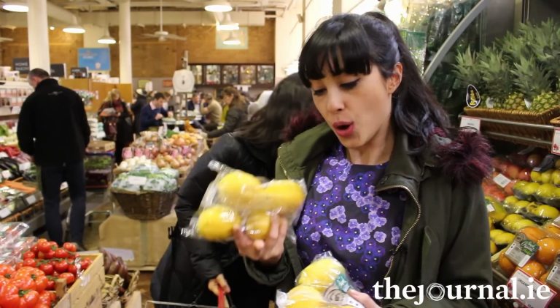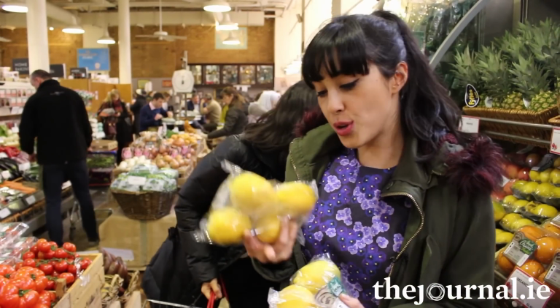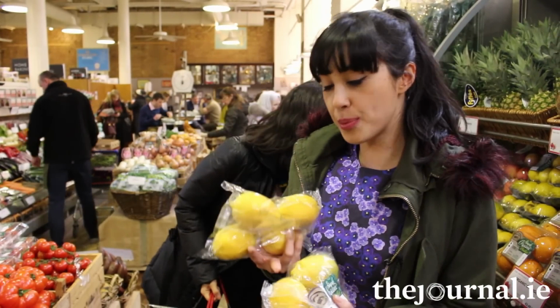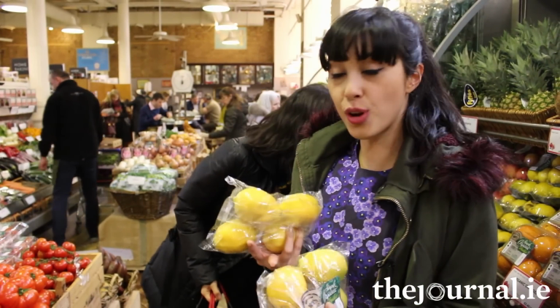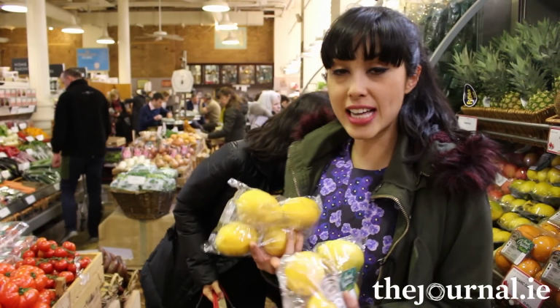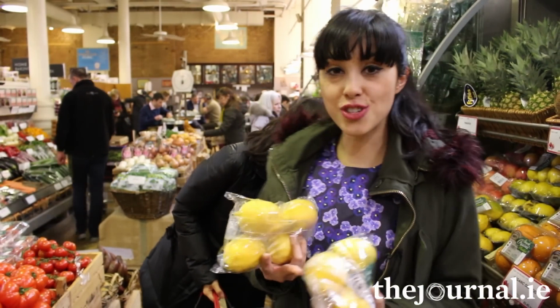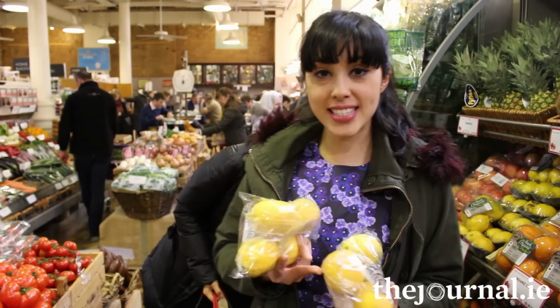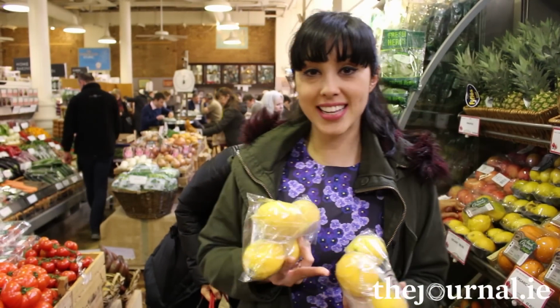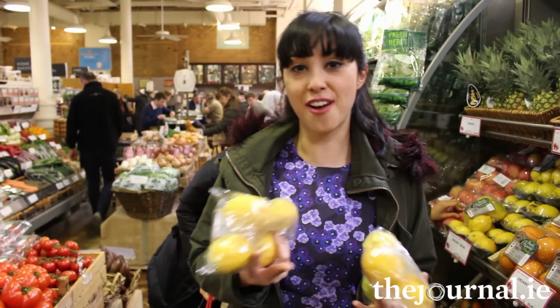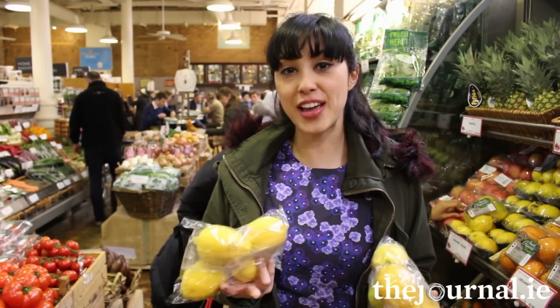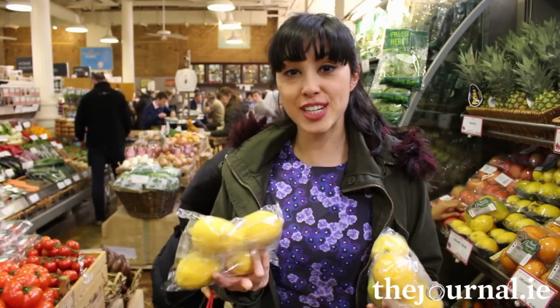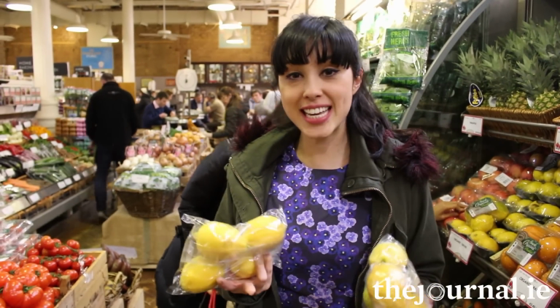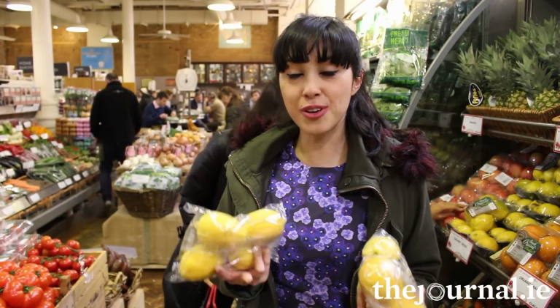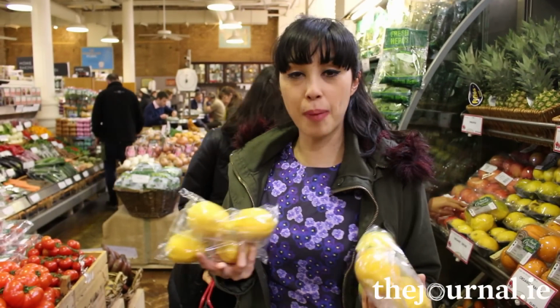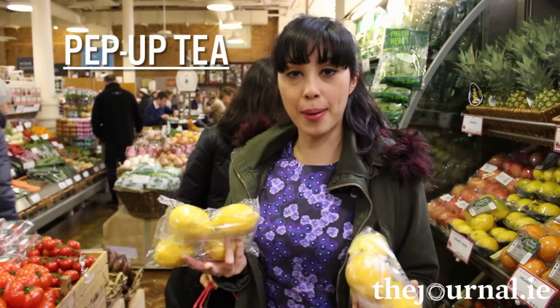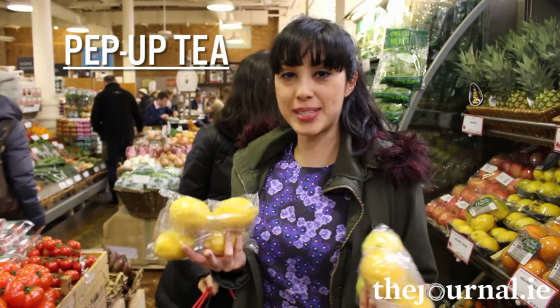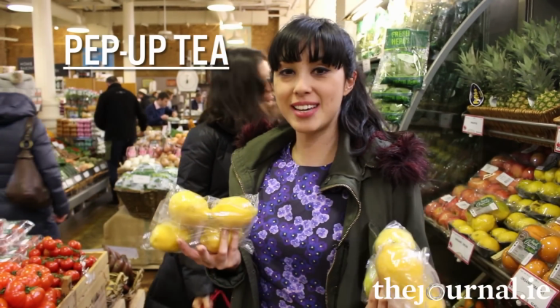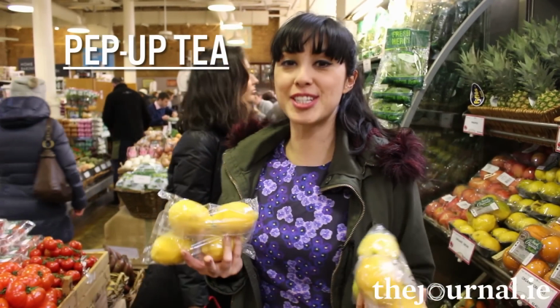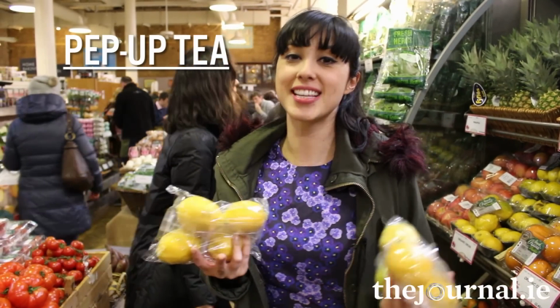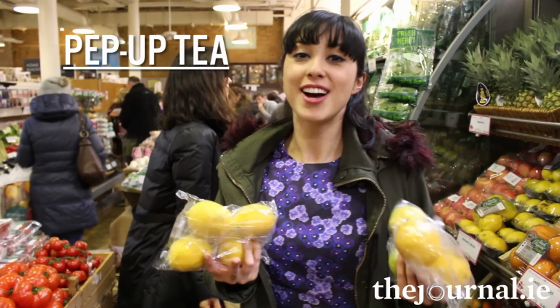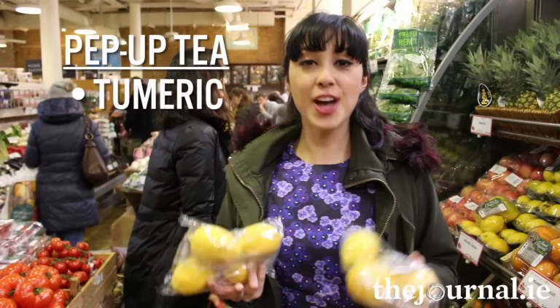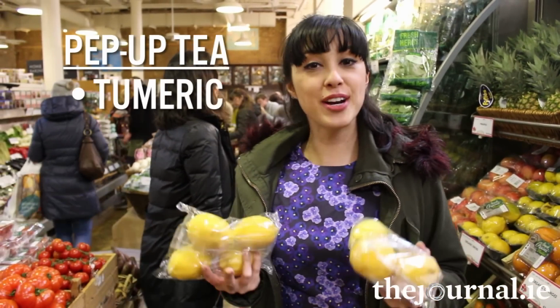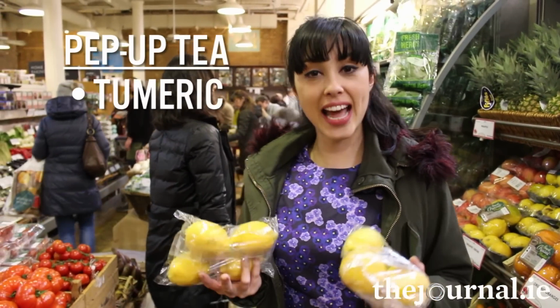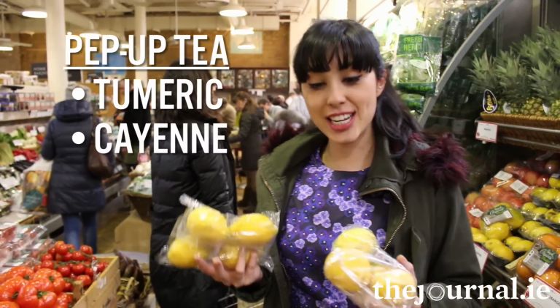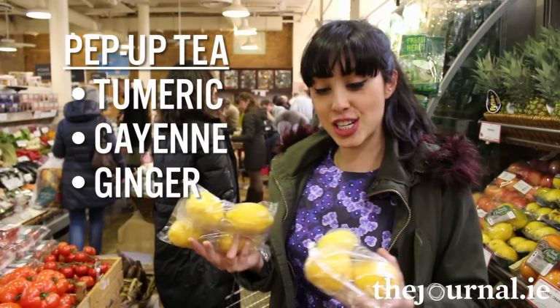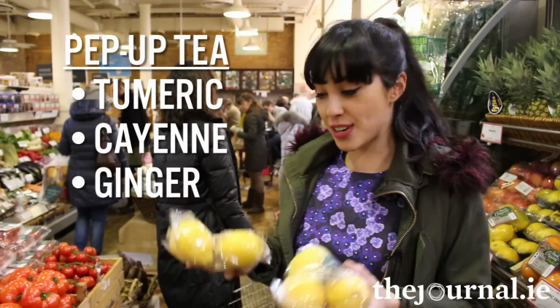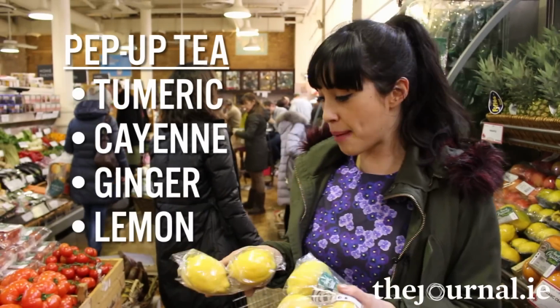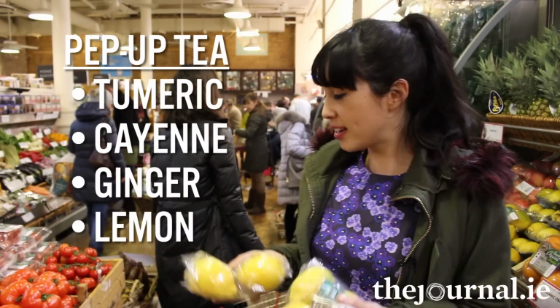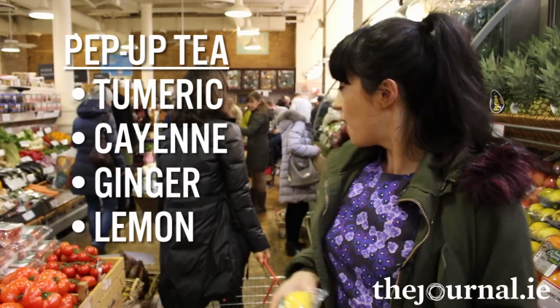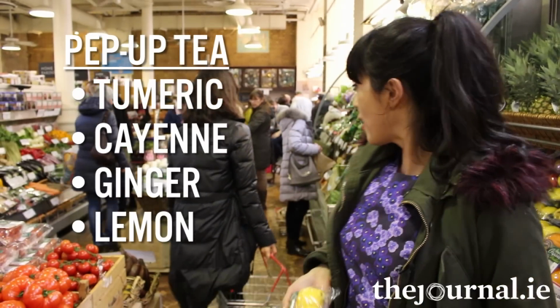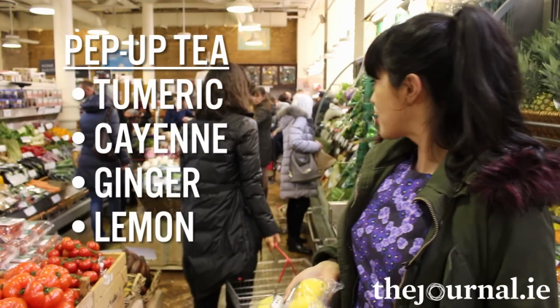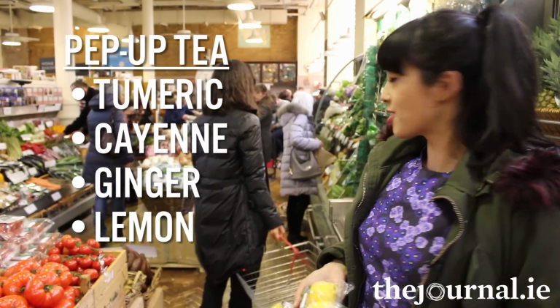We use them in all our salad dressings and our favourite tea called pep-up tea, which is turmeric, cayenne, ginger and lemon. What else, Giles?